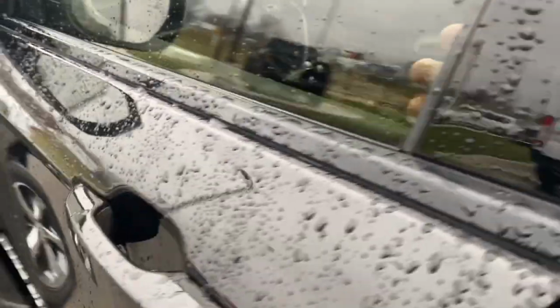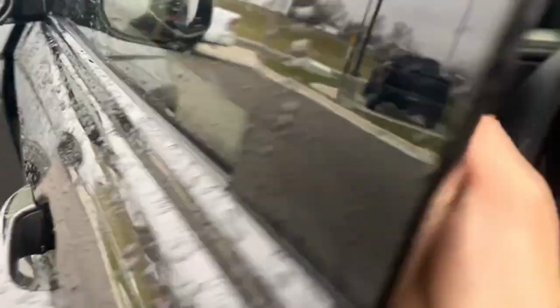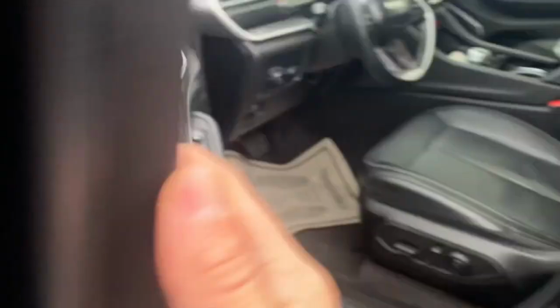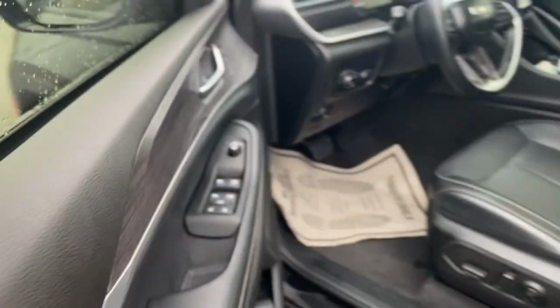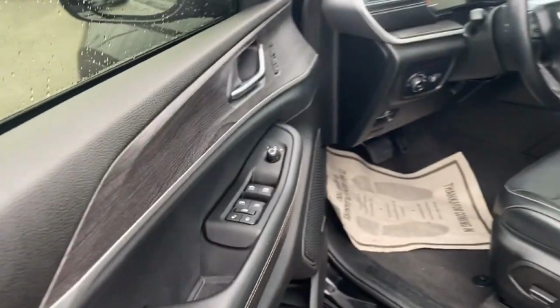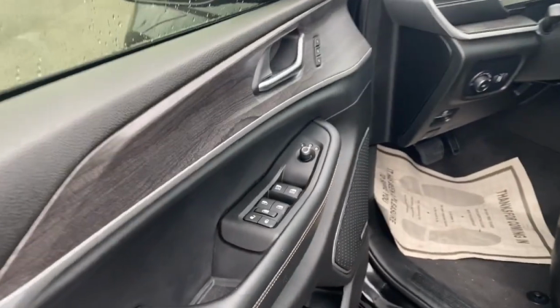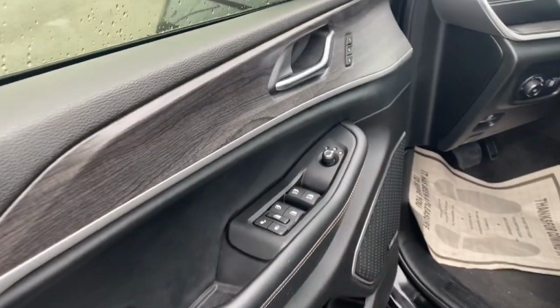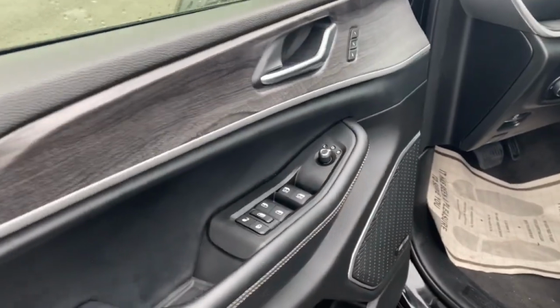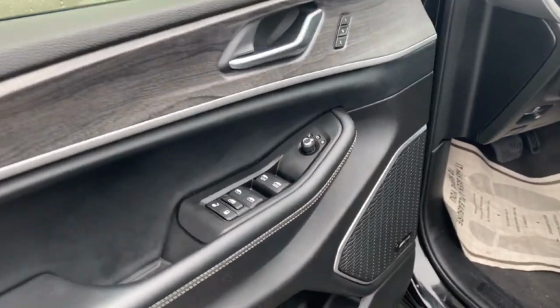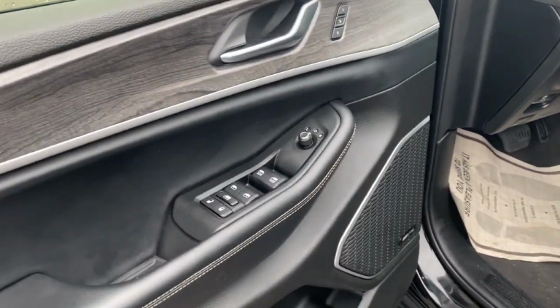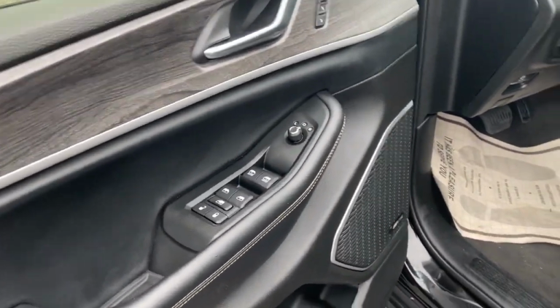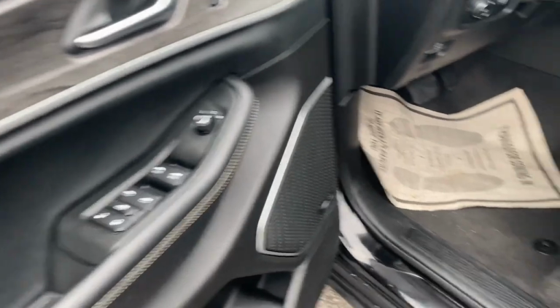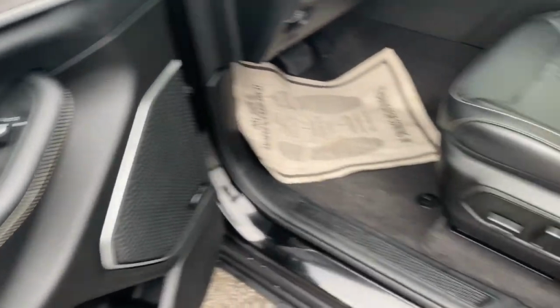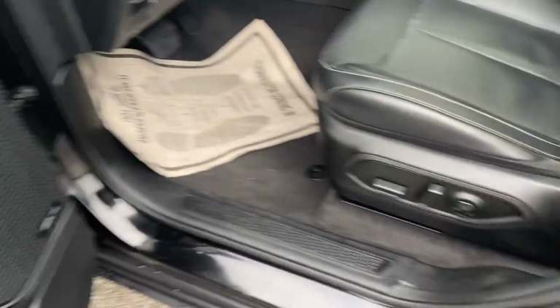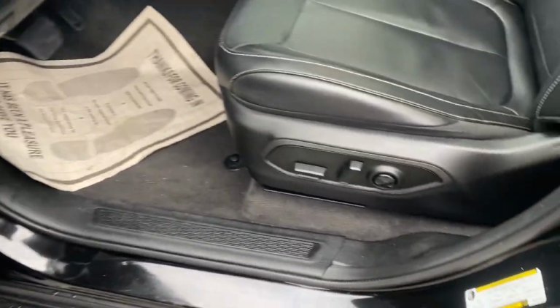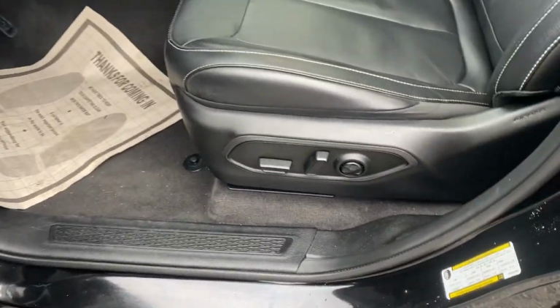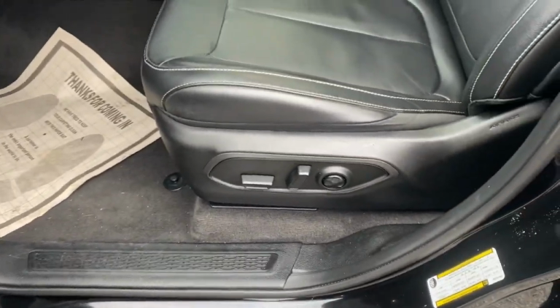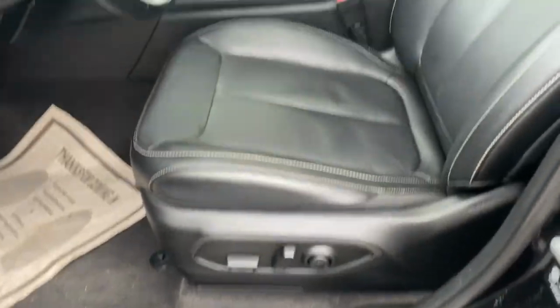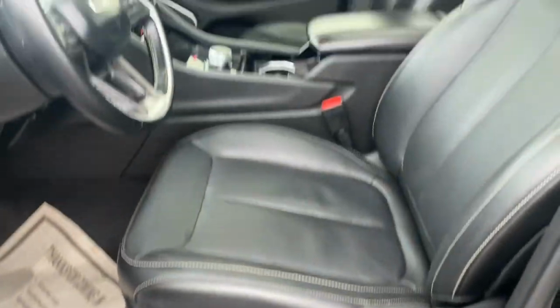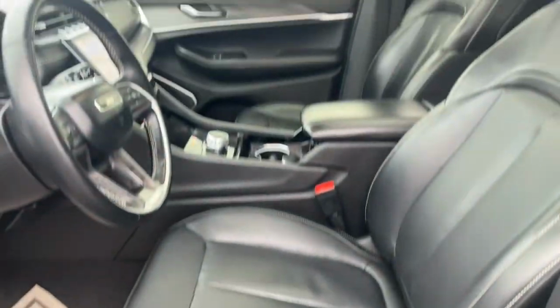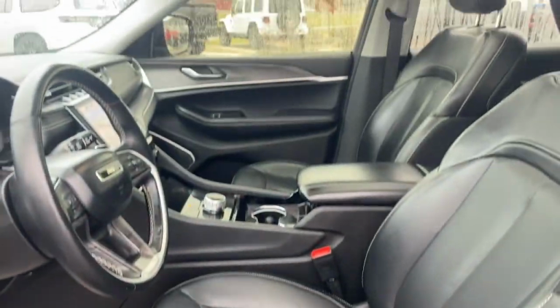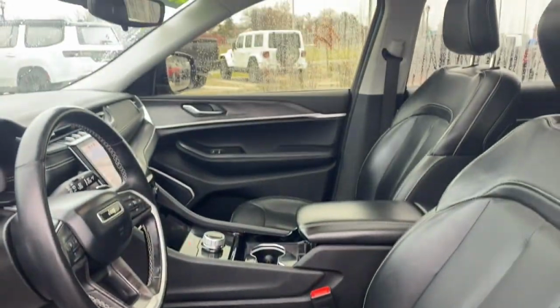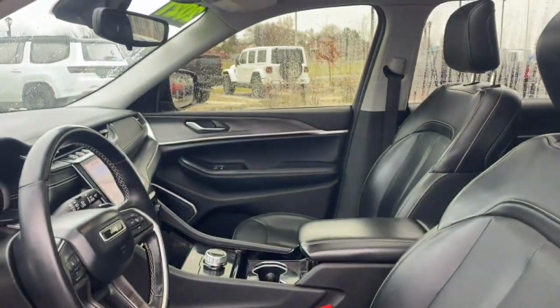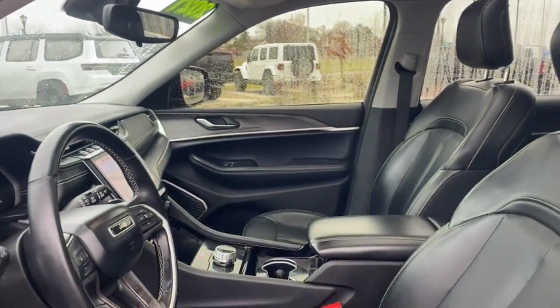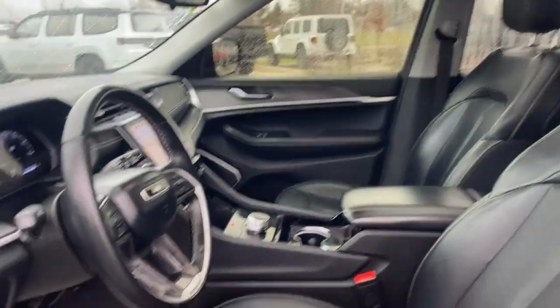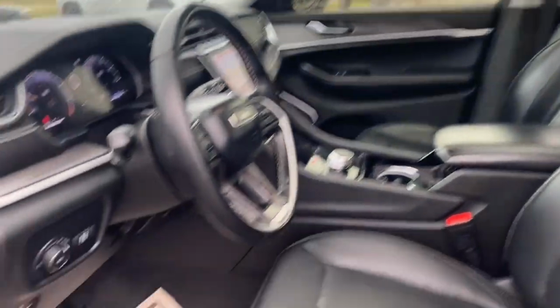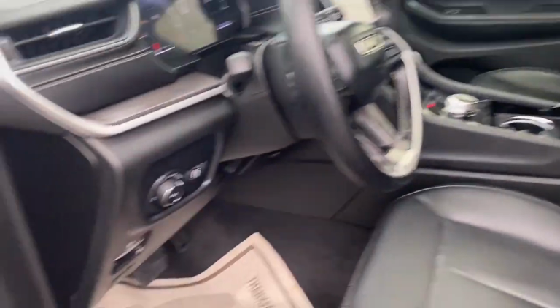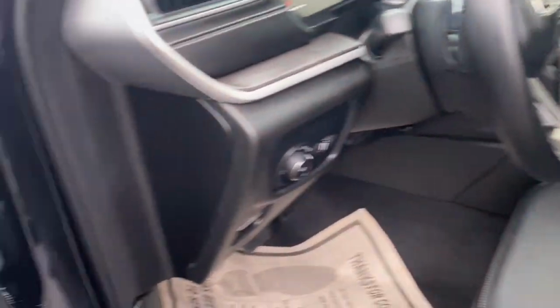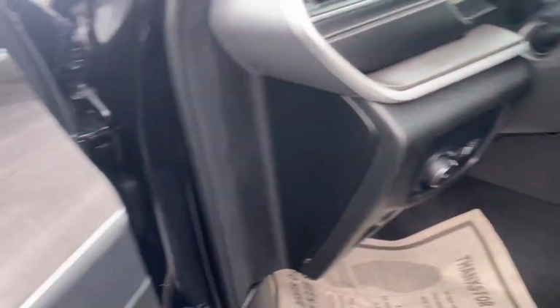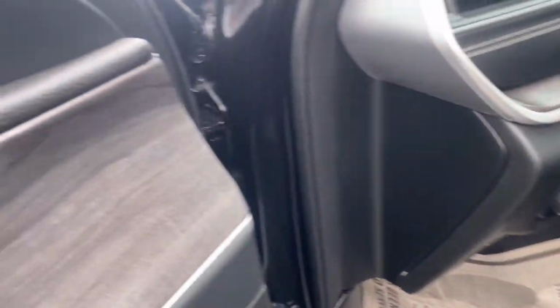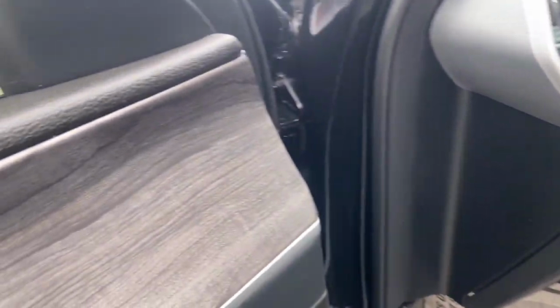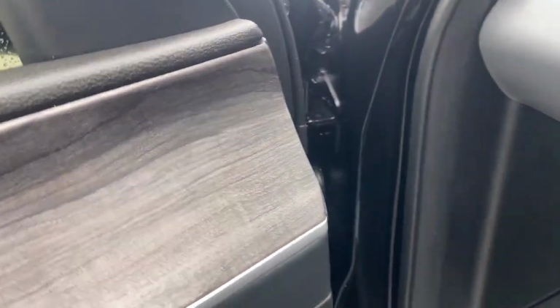Rugged versatility meets high-tech luxury in the Grand Cherokee. Get behind the wheel today.